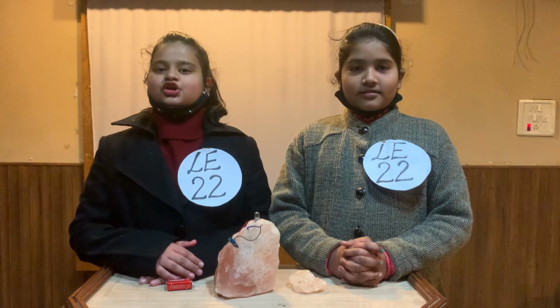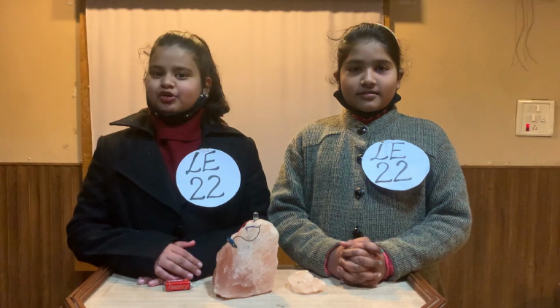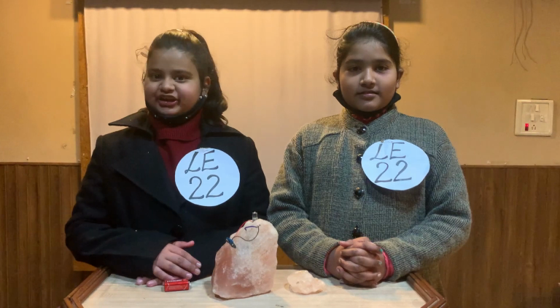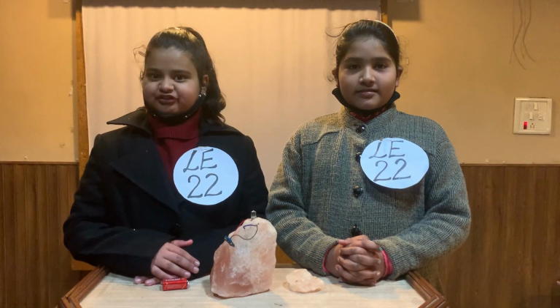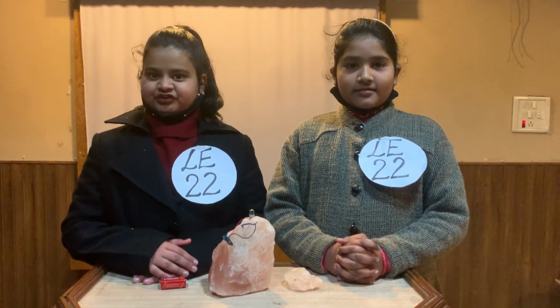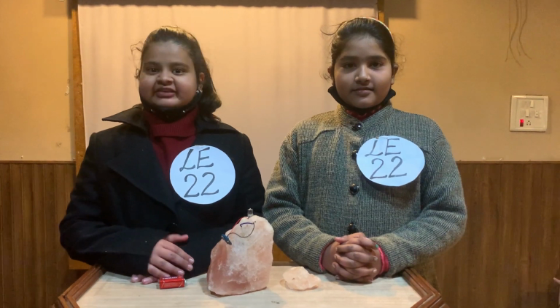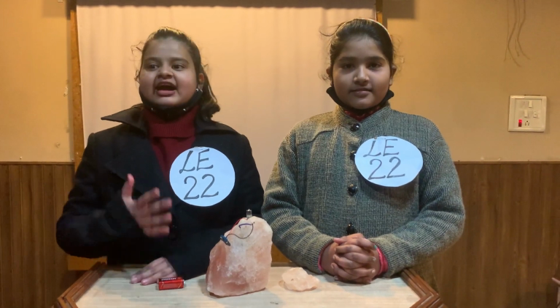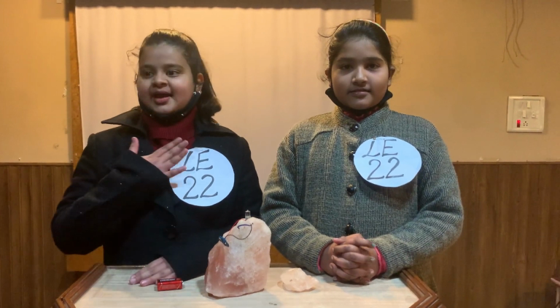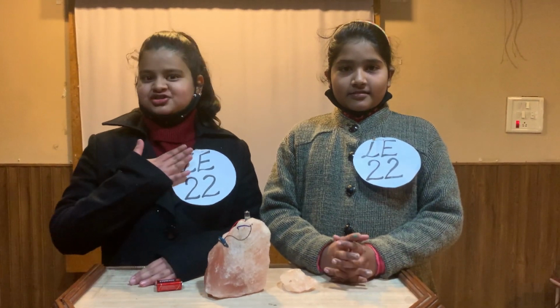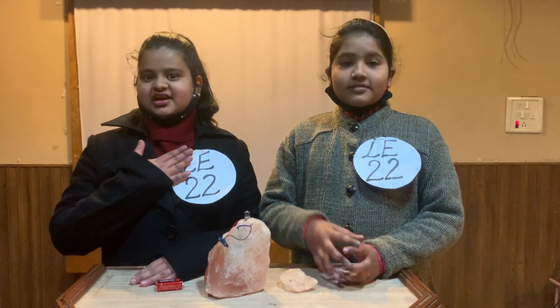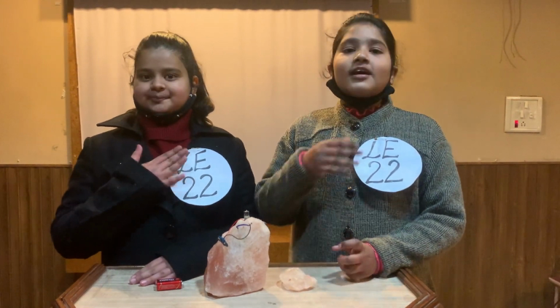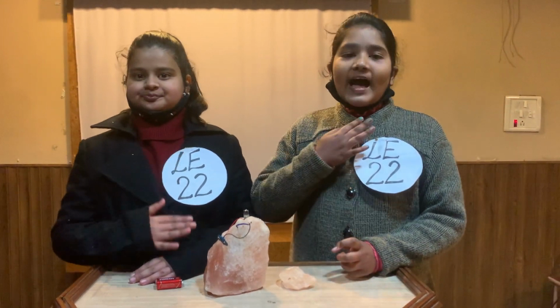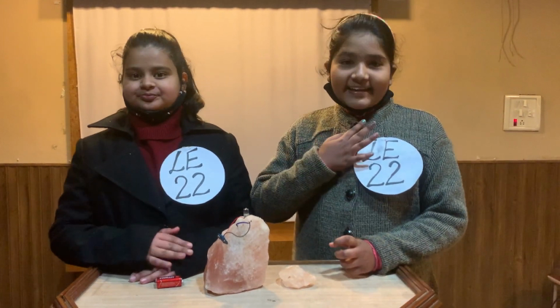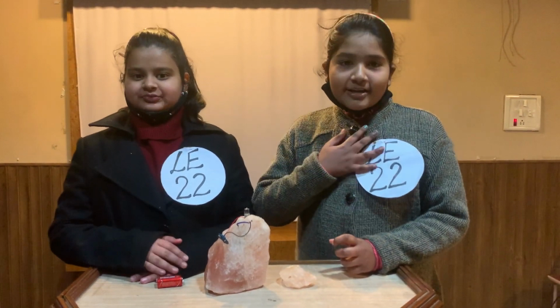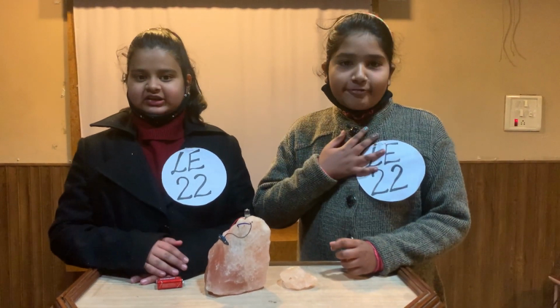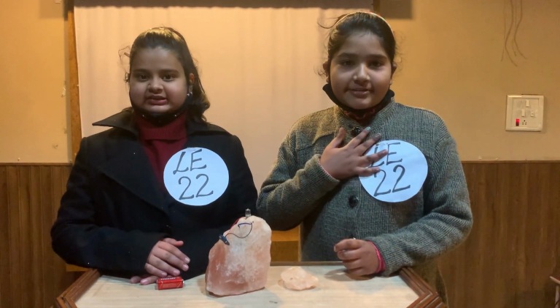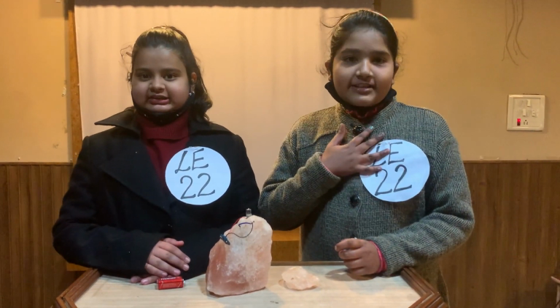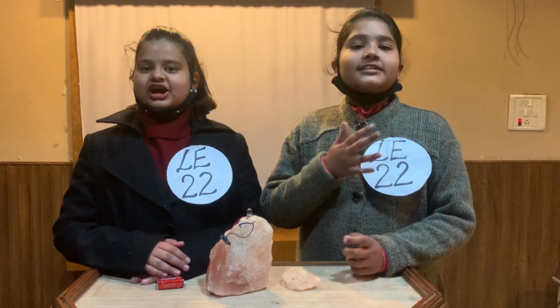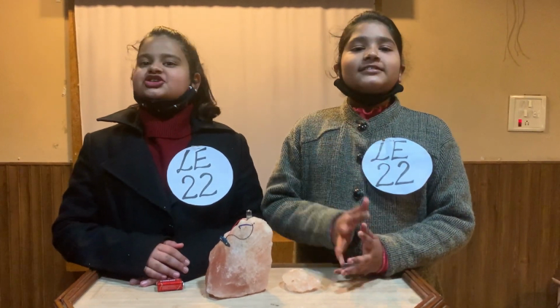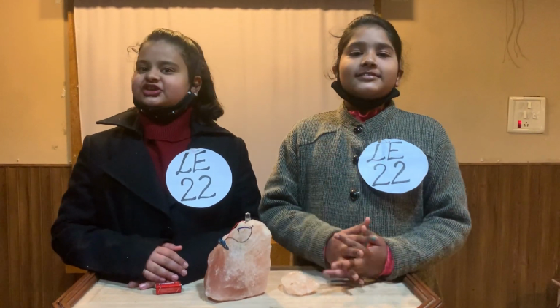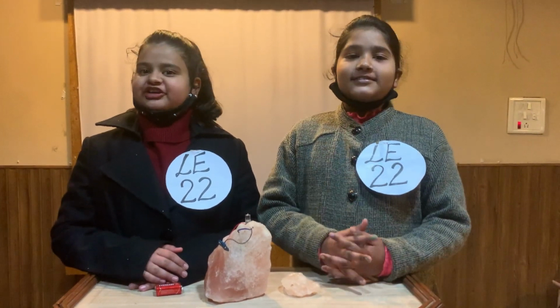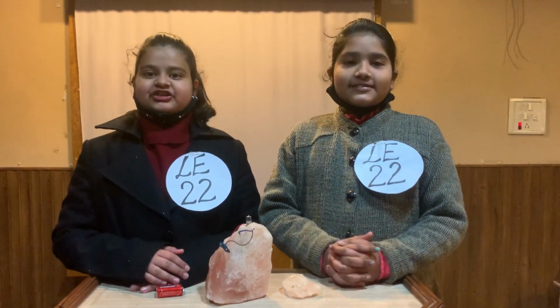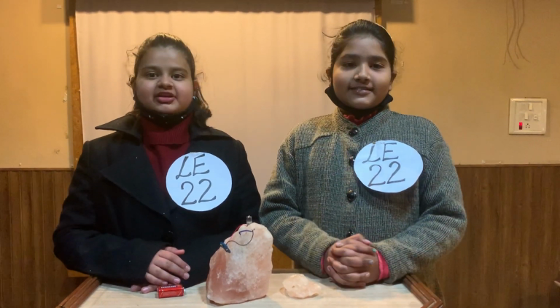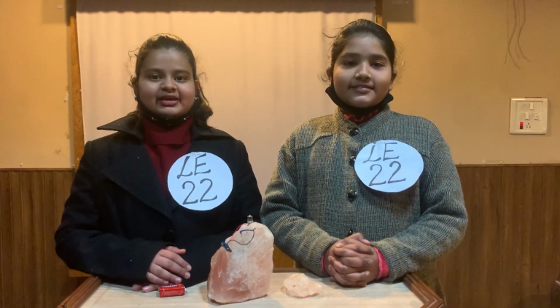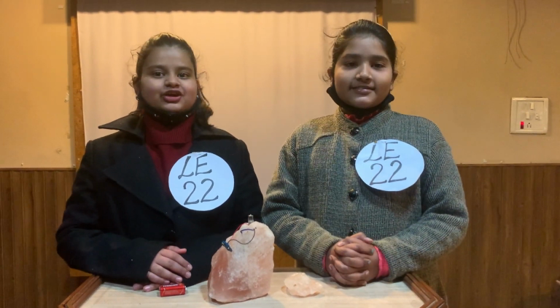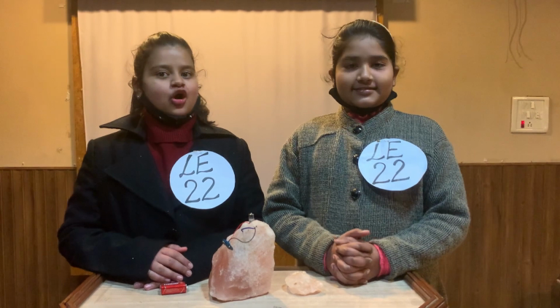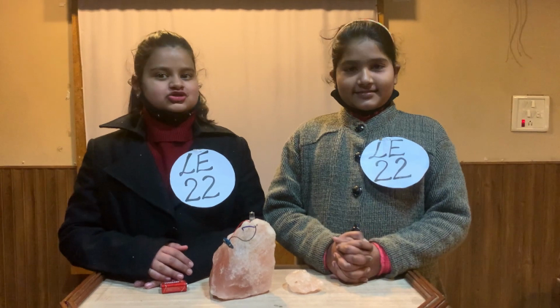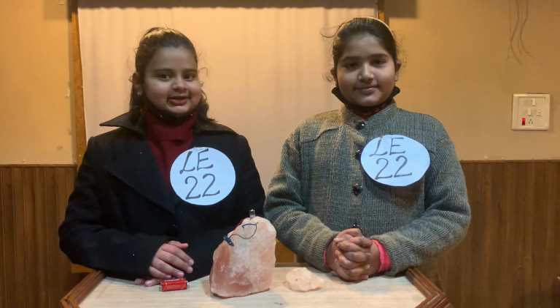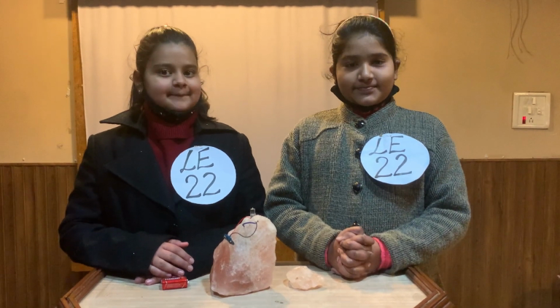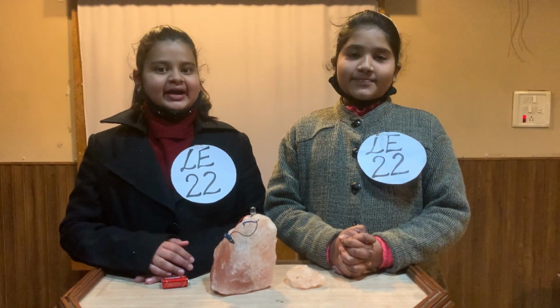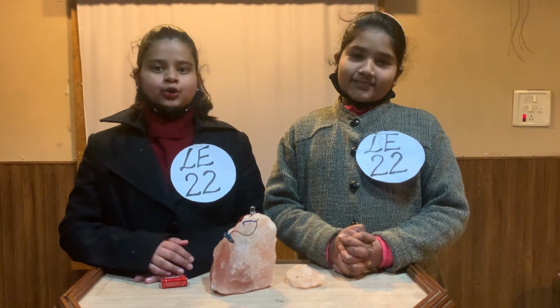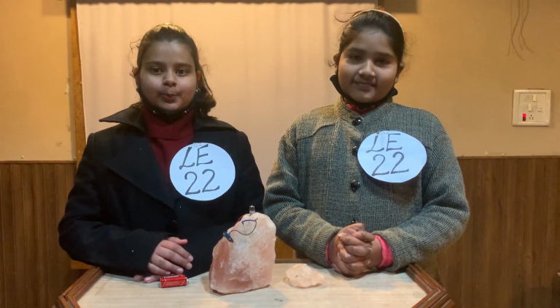Good morning everyone. I am Ishayam. I am Kavya Bhattra. Today we will make a rock salt lamp at home.